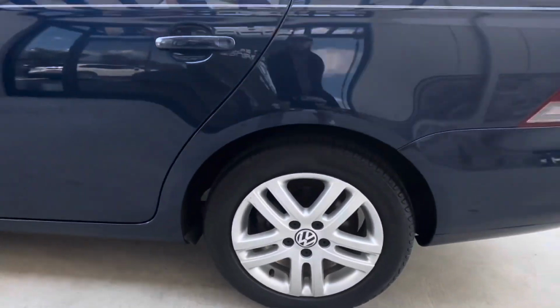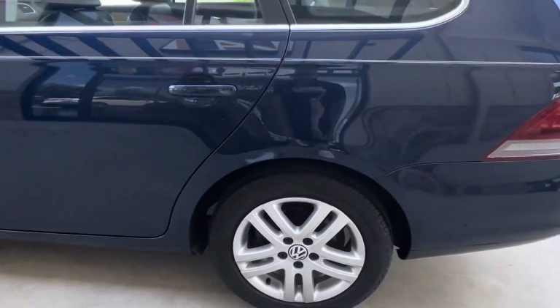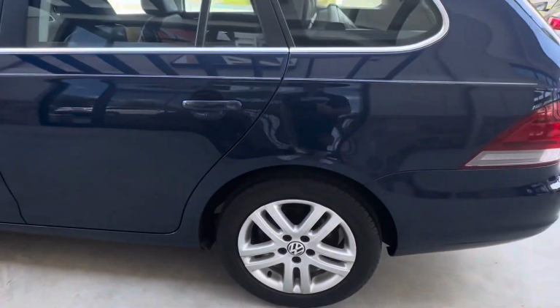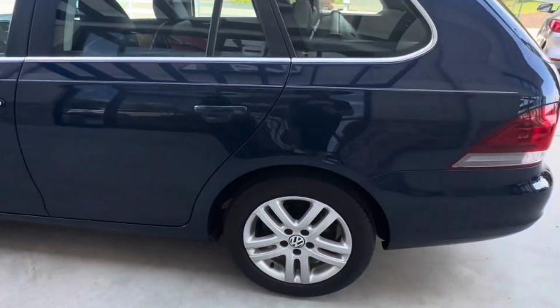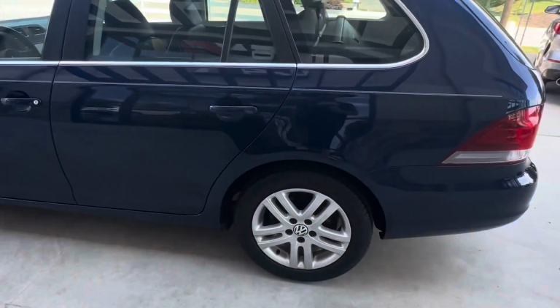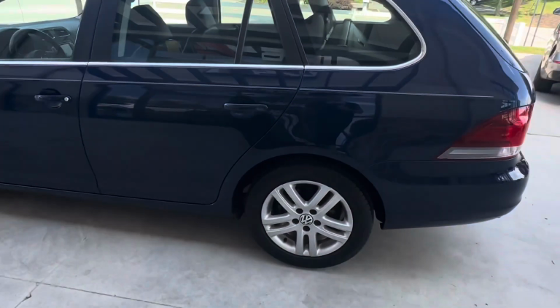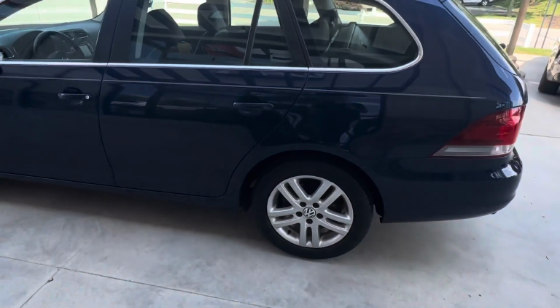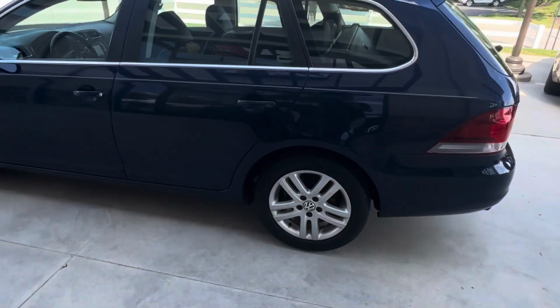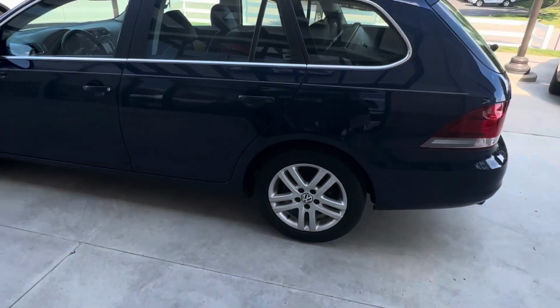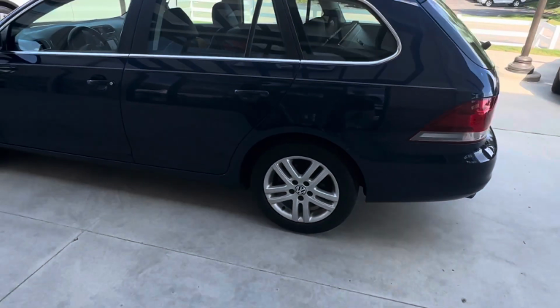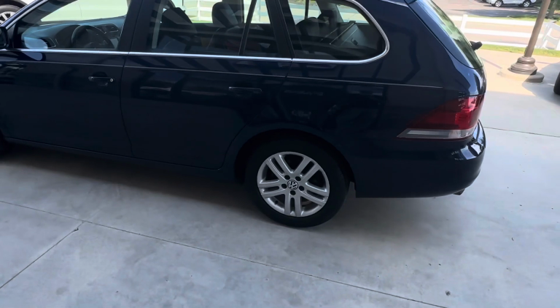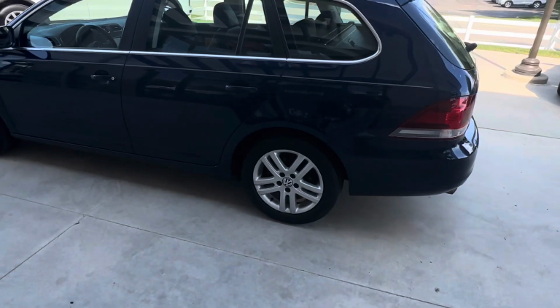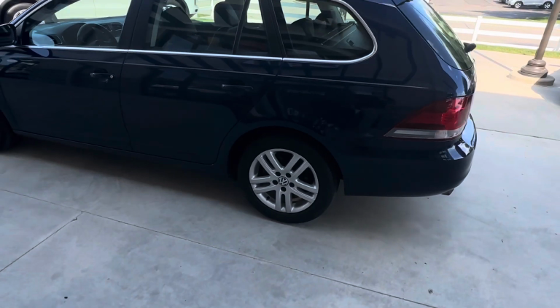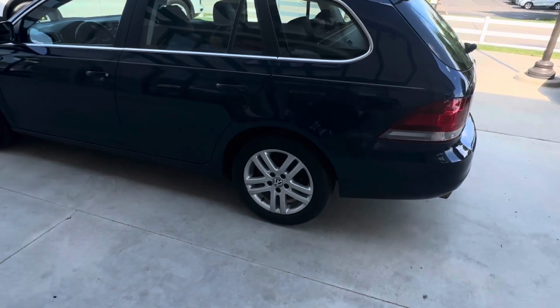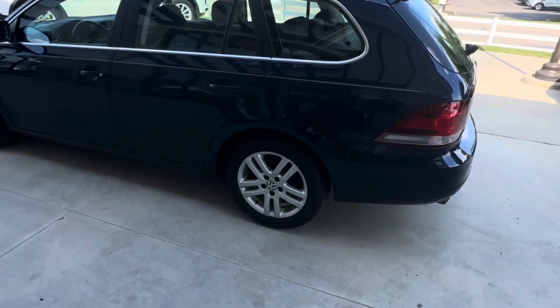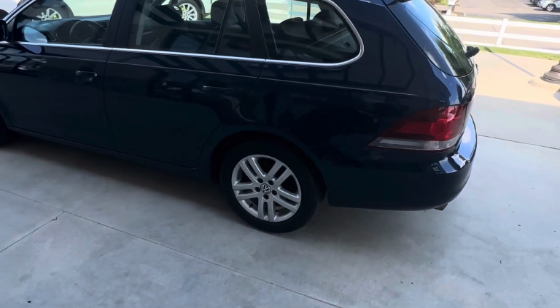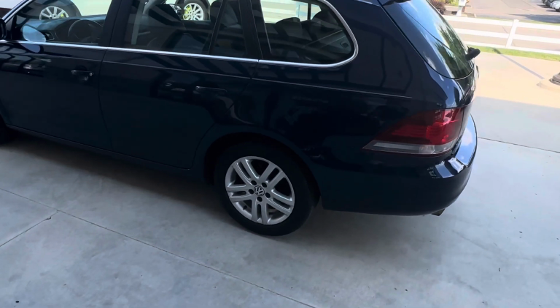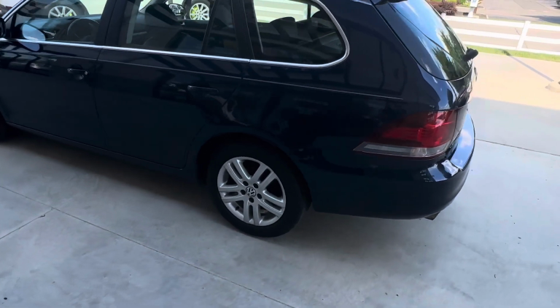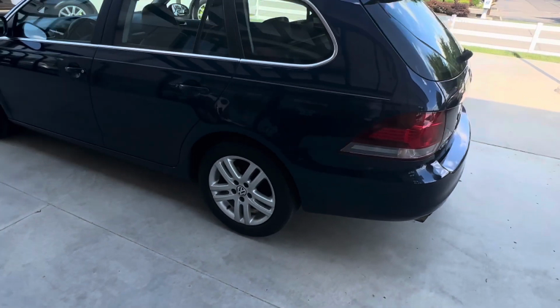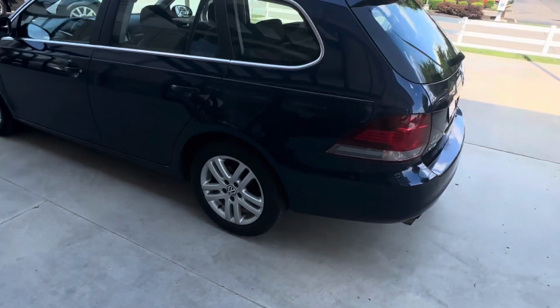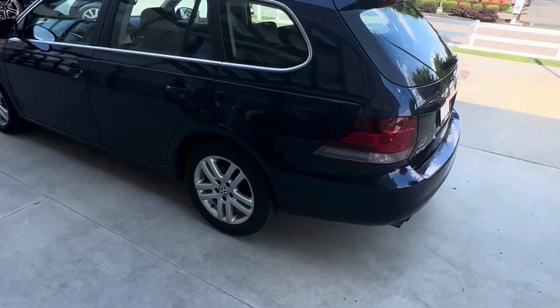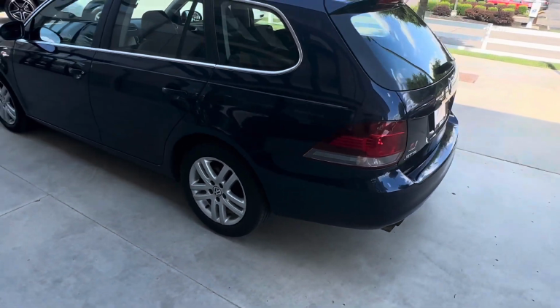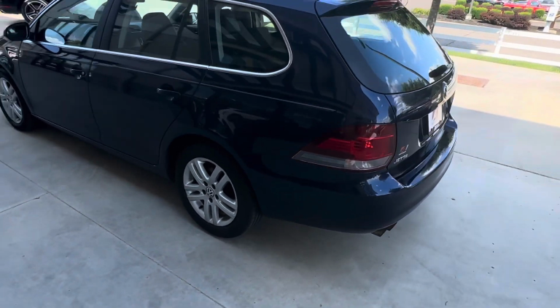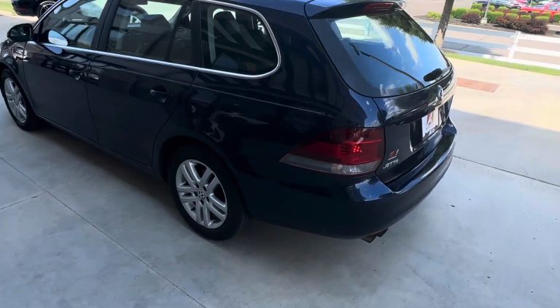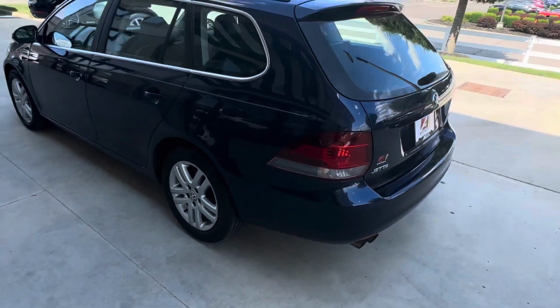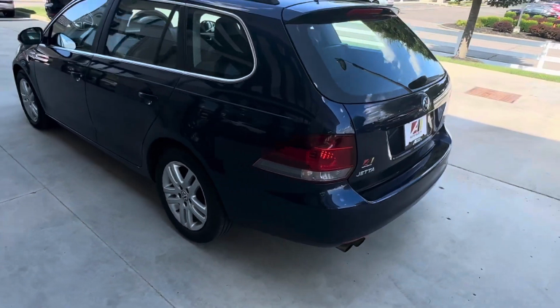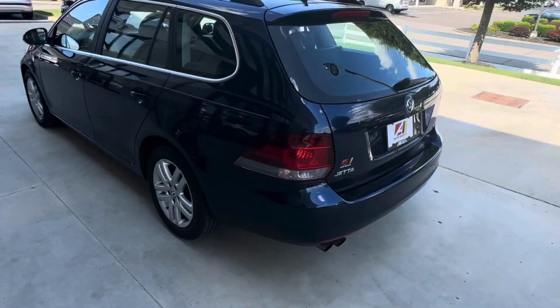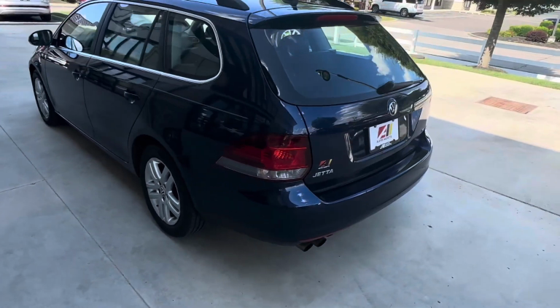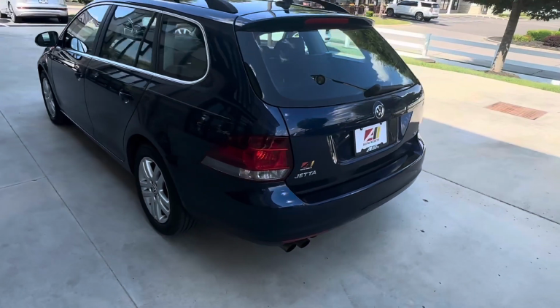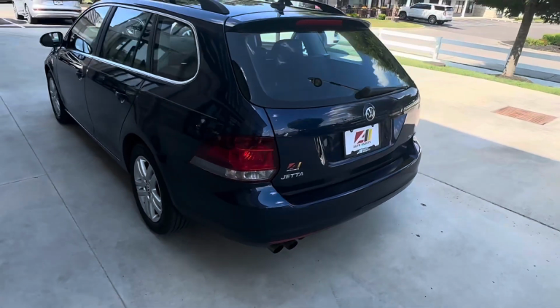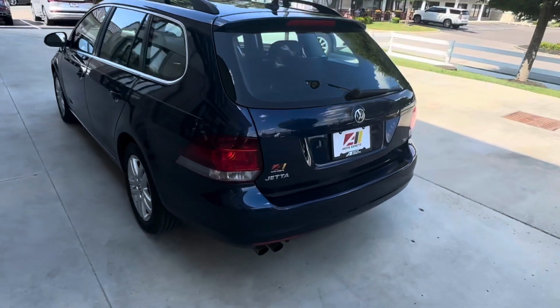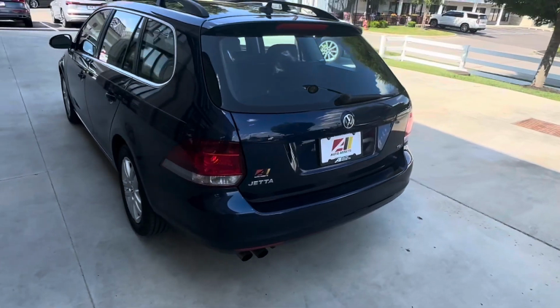Rear tires have 530 seconds of tread life and rear brakes measured at 6 millimeters of pad life.